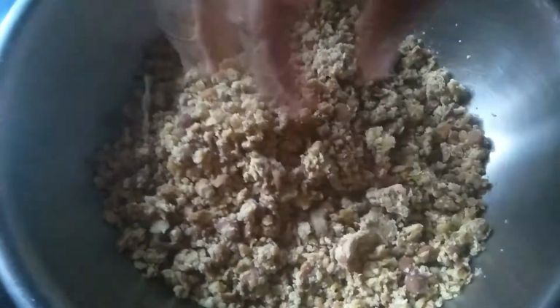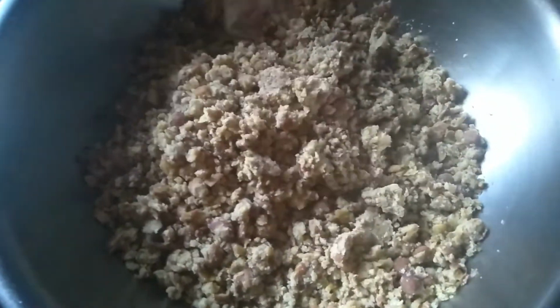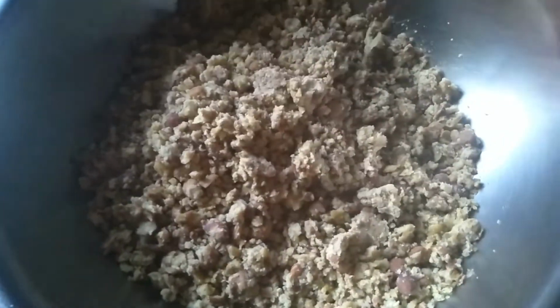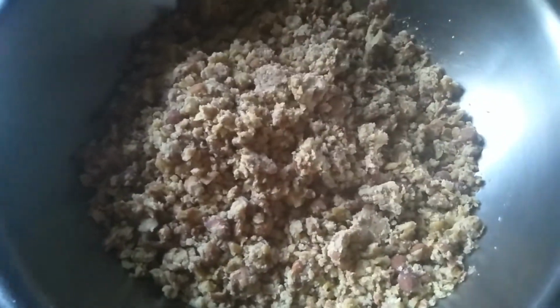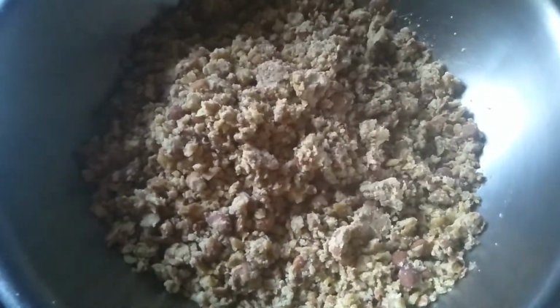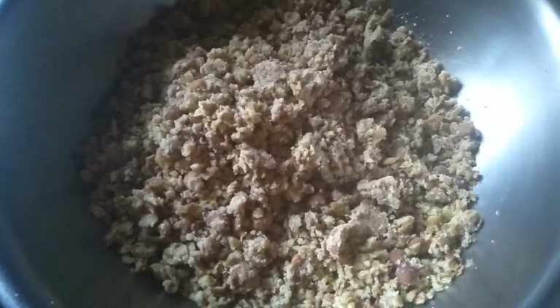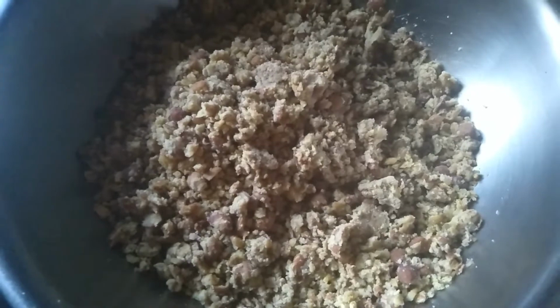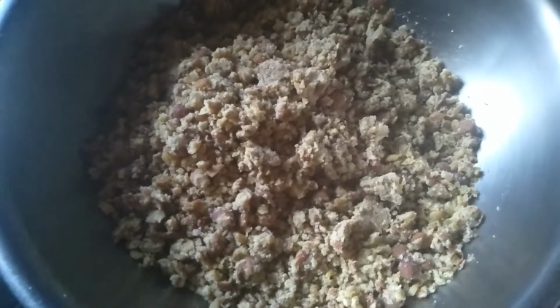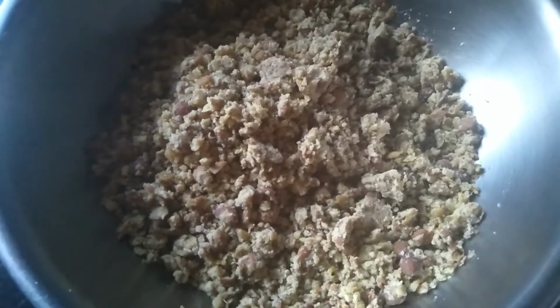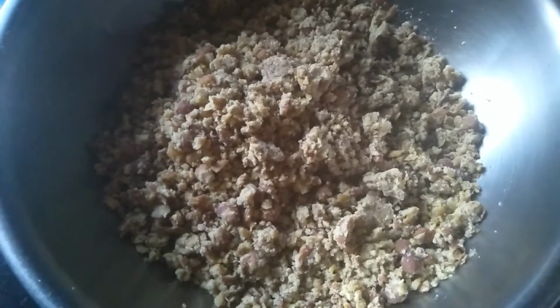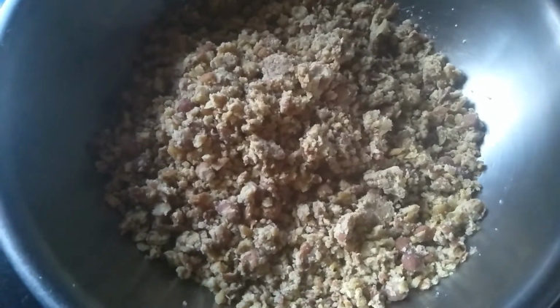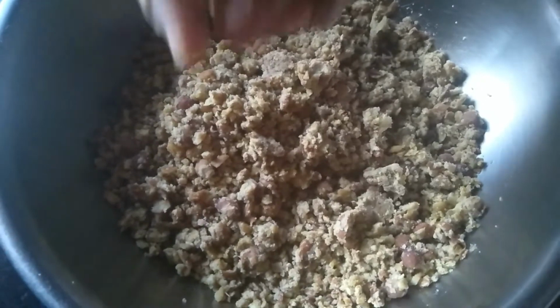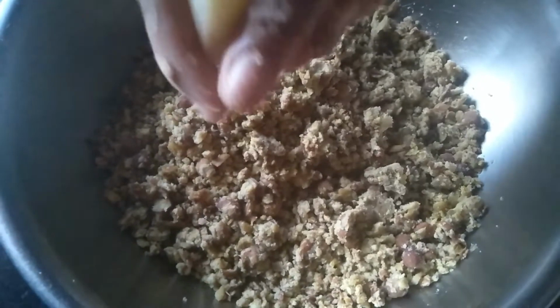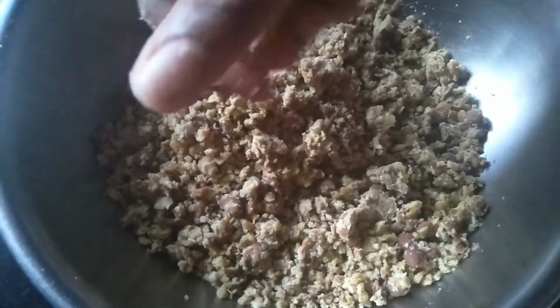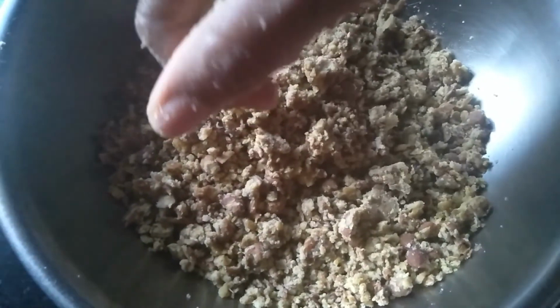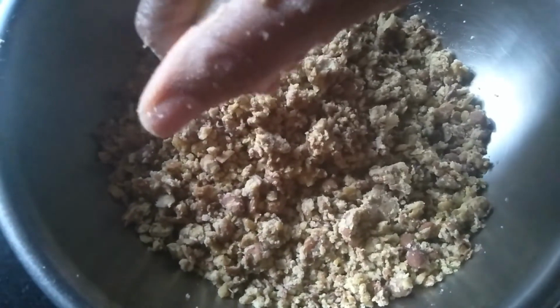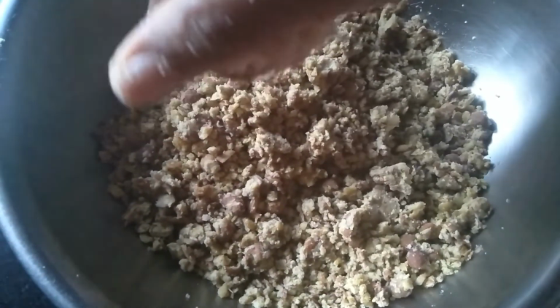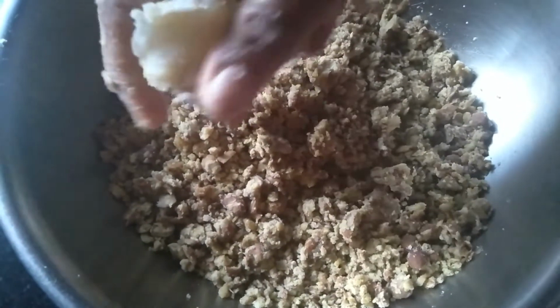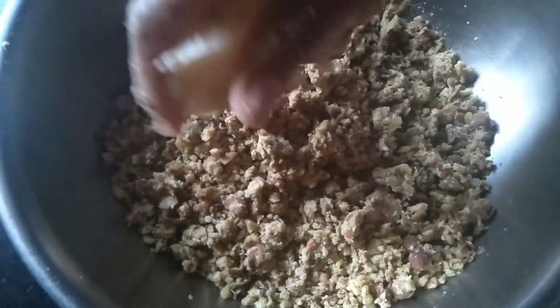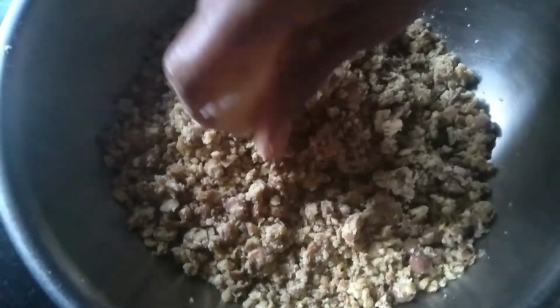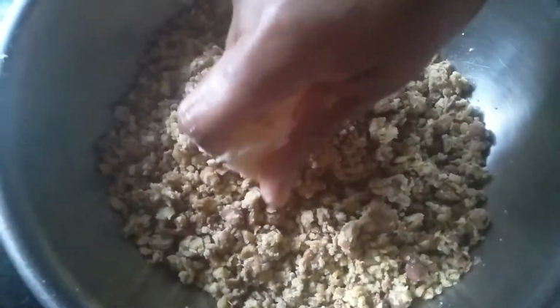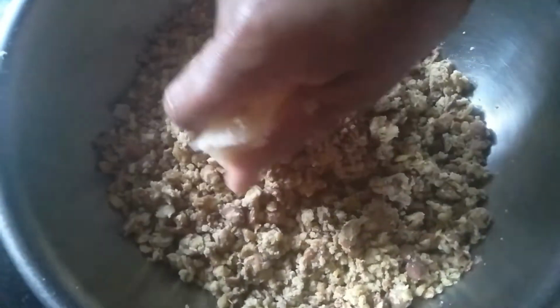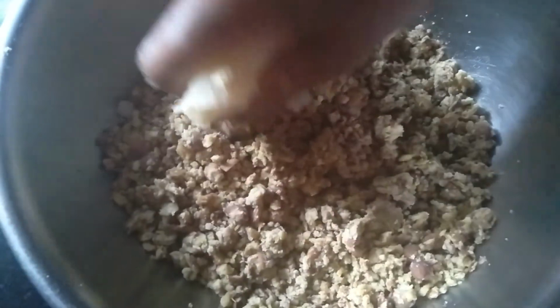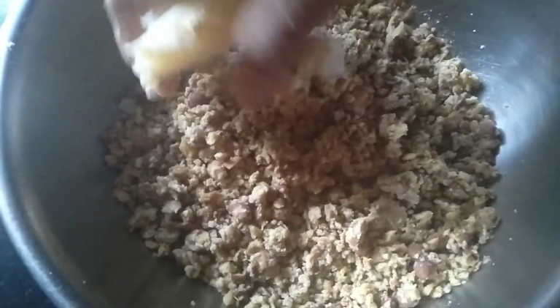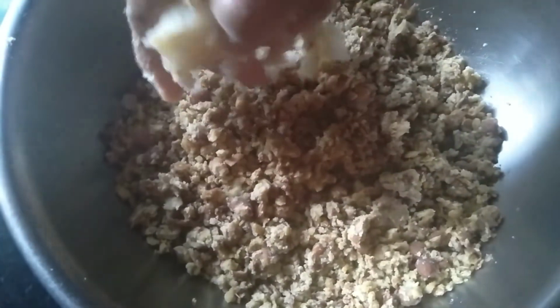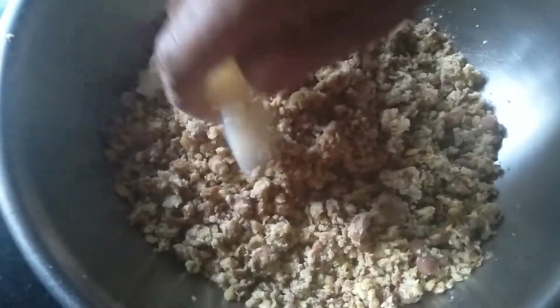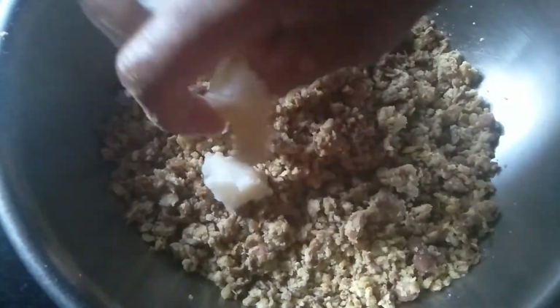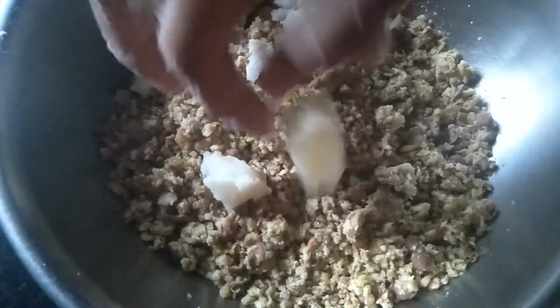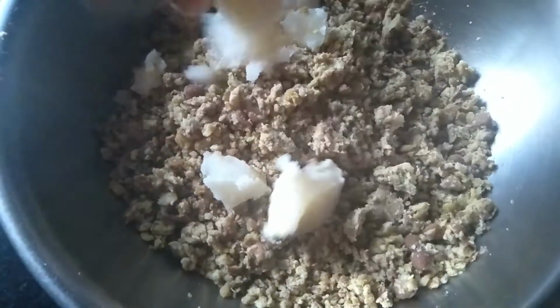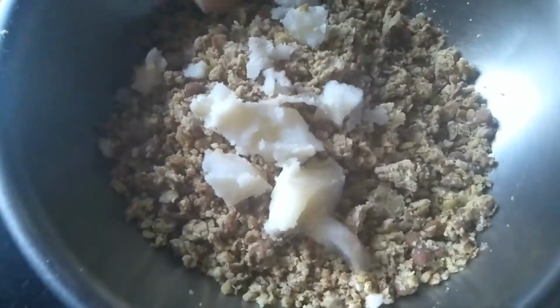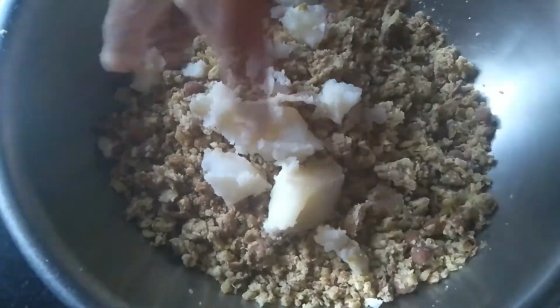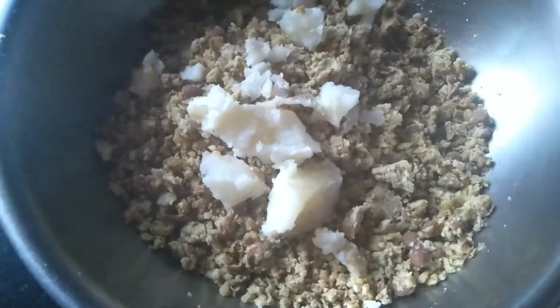I've boiled two large size potatoes. I'm going to smash them and add it to the bowl.